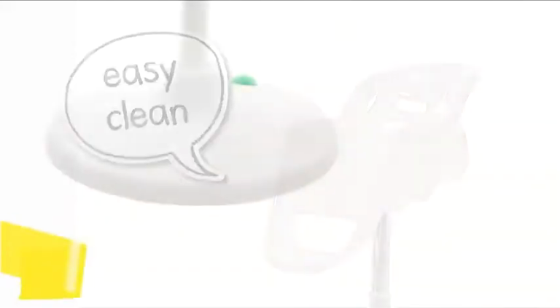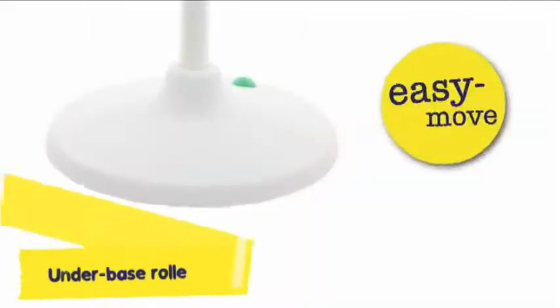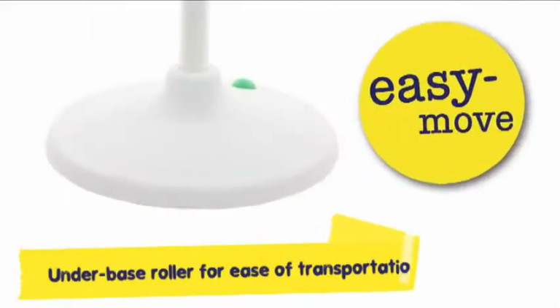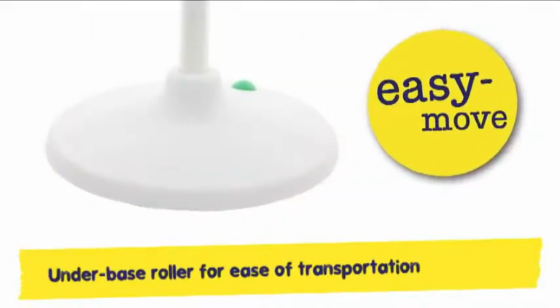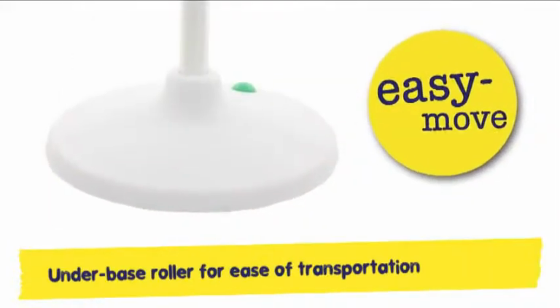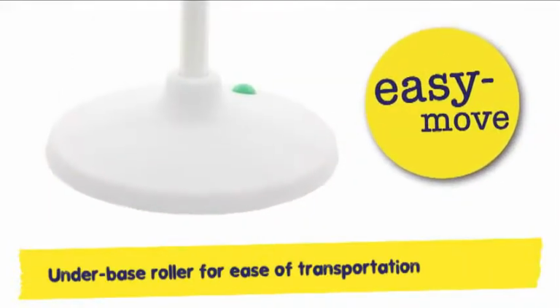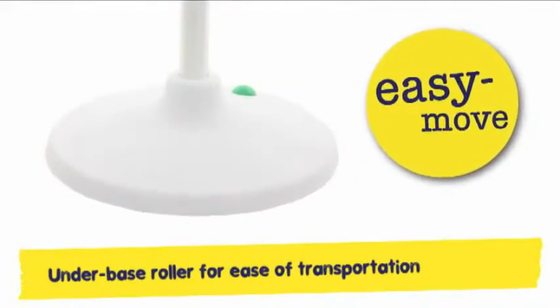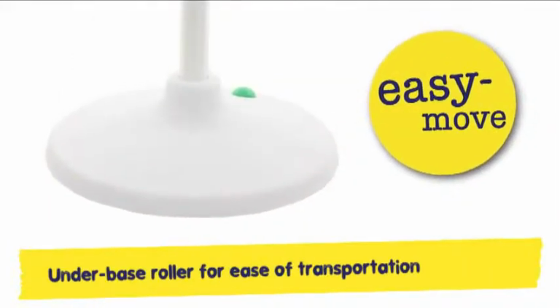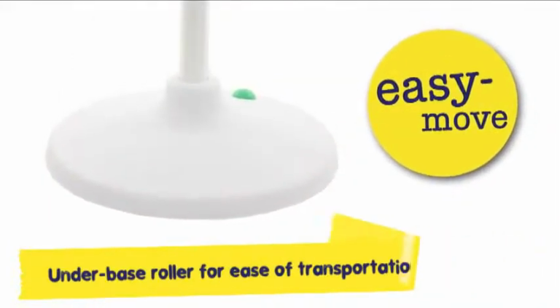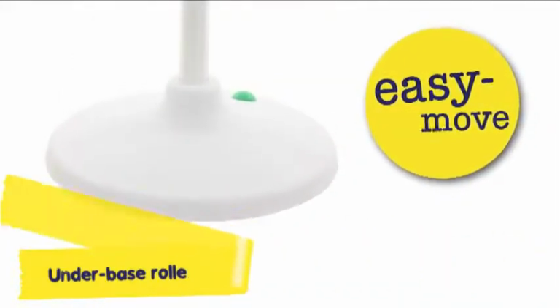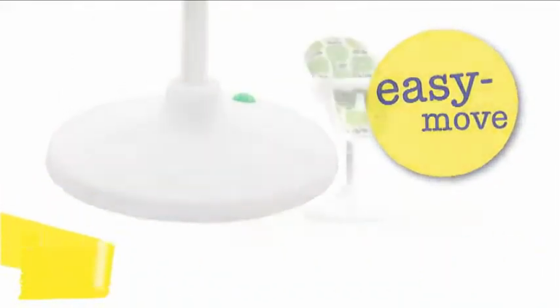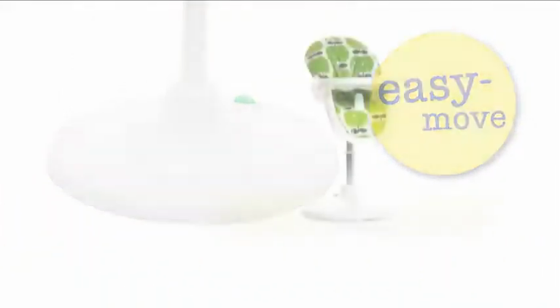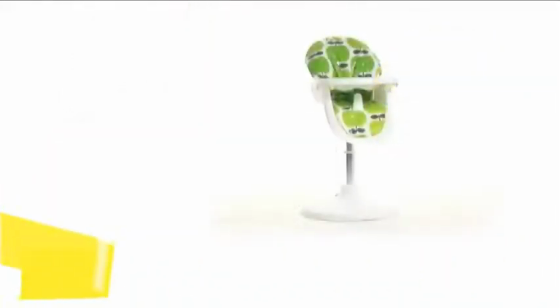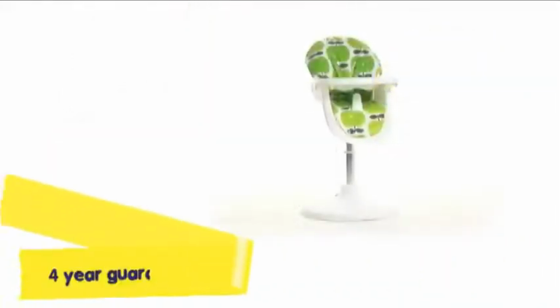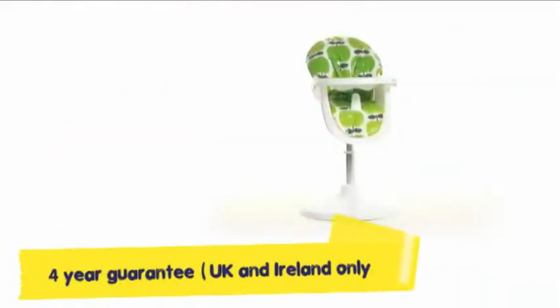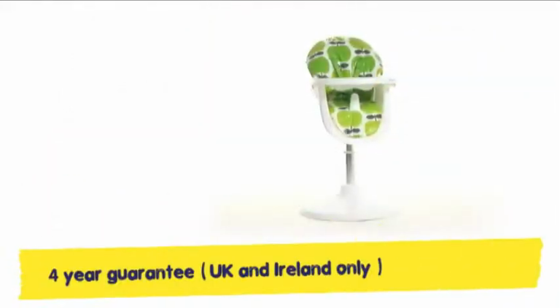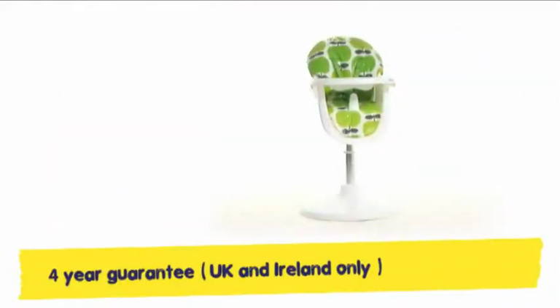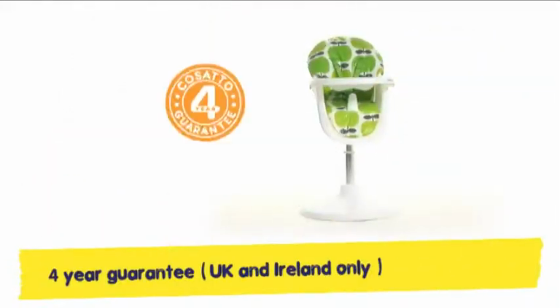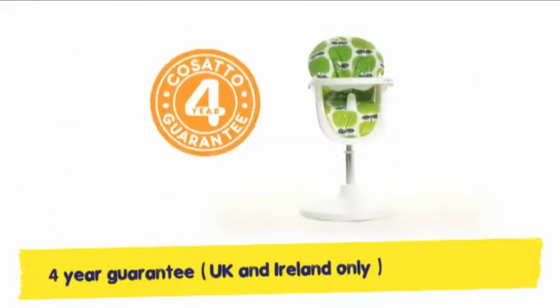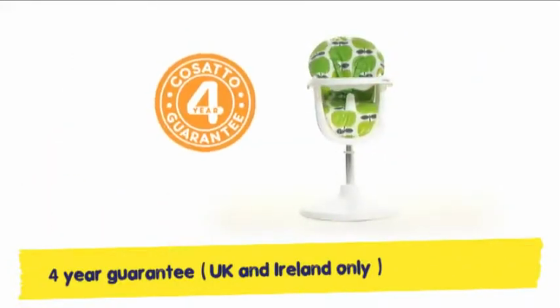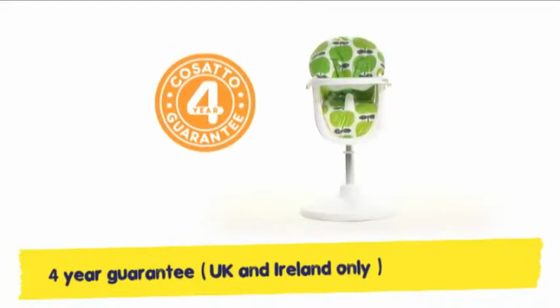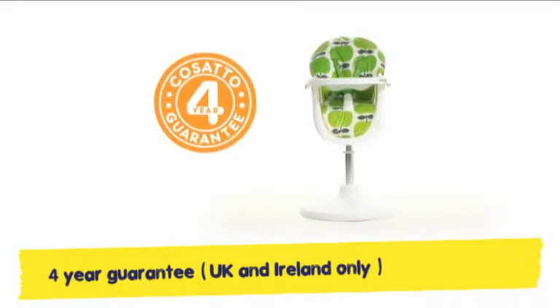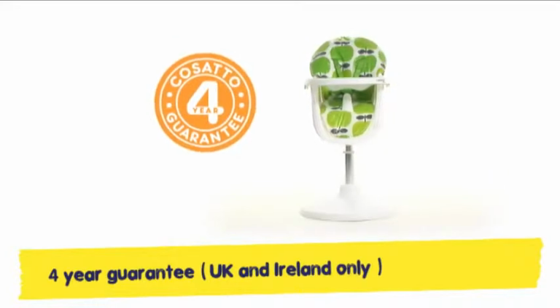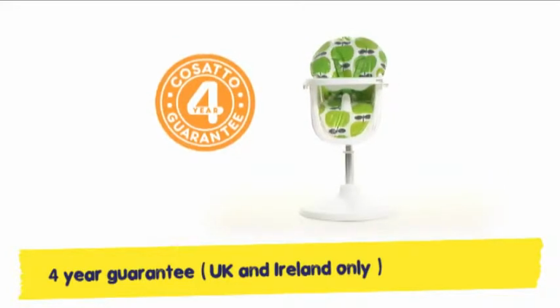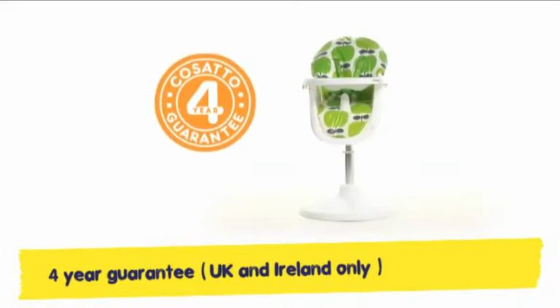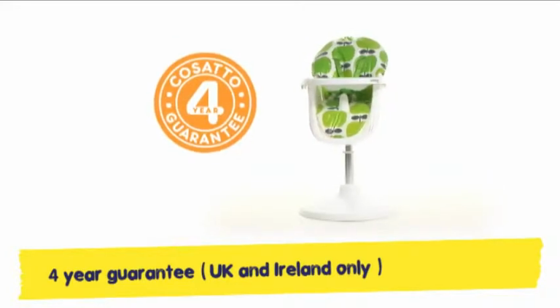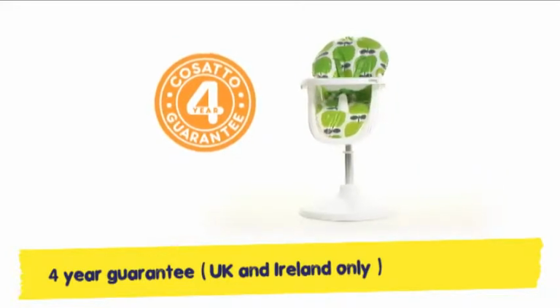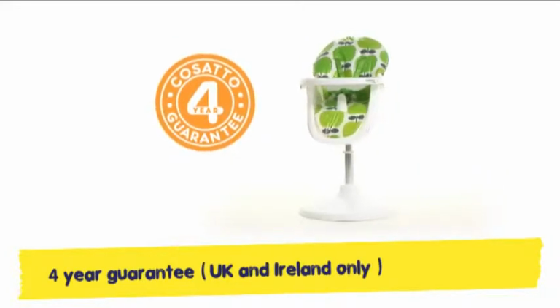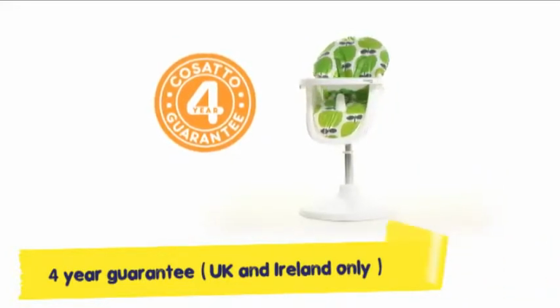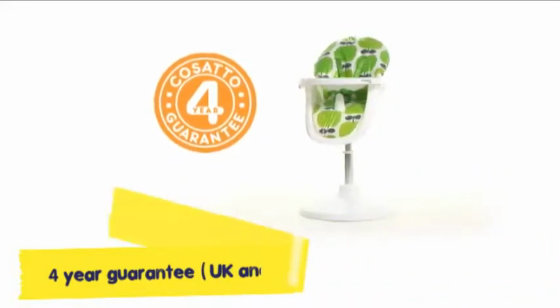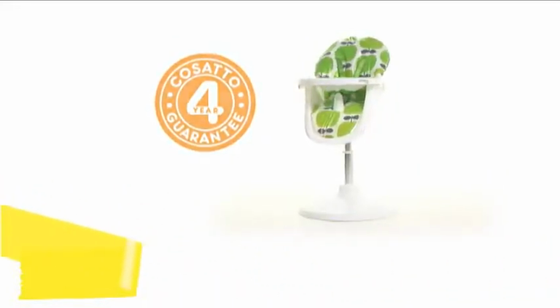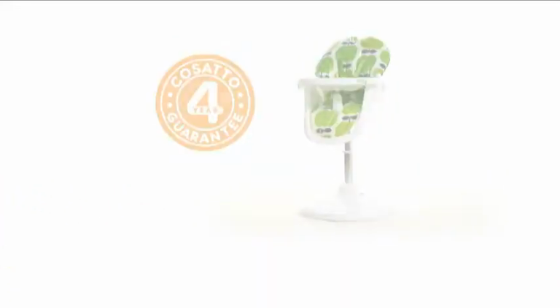The 360-squared makes weaning fun and hassle-free and to top it all, it comes with a free 4-year guarantee.